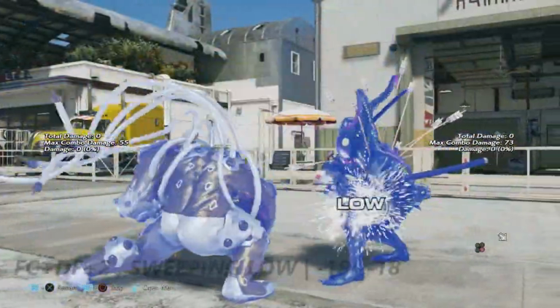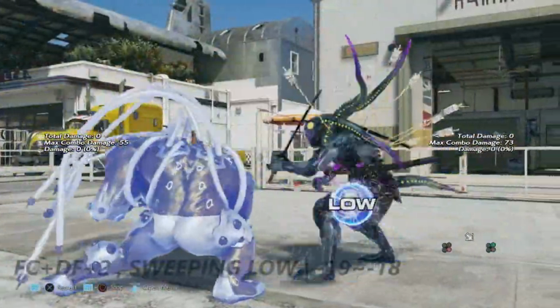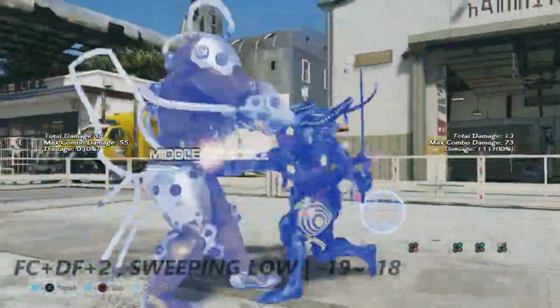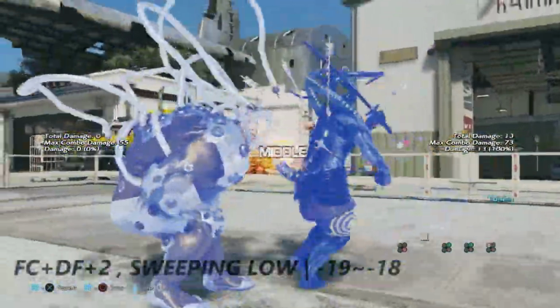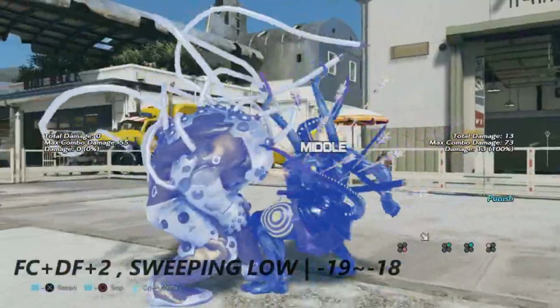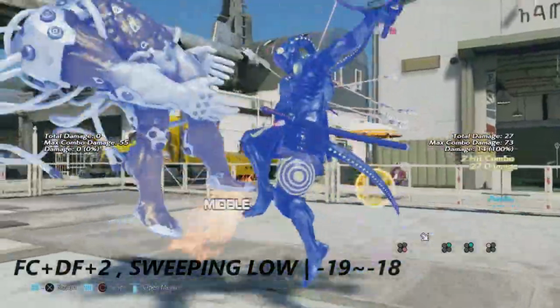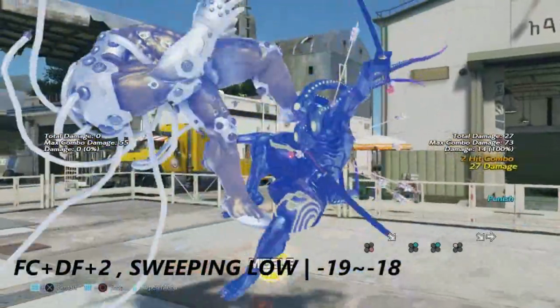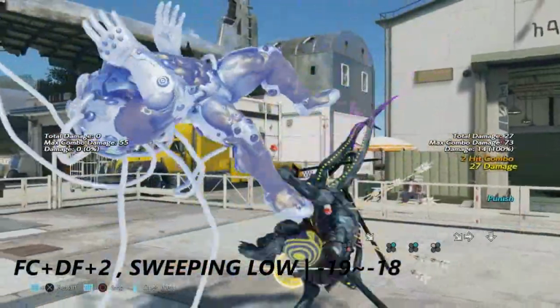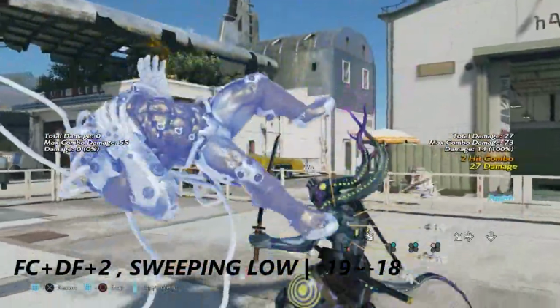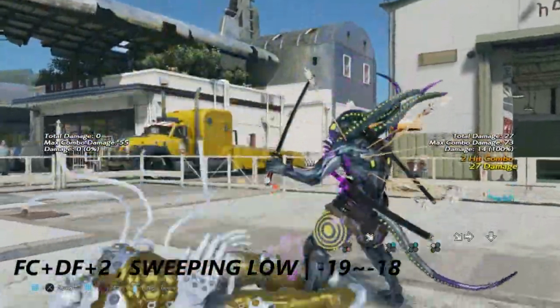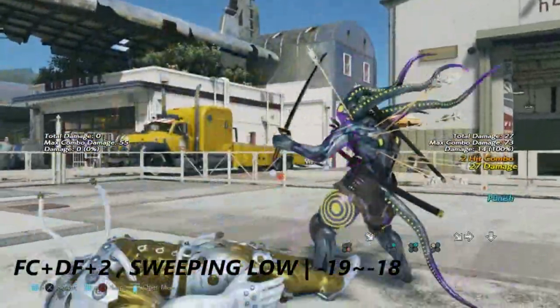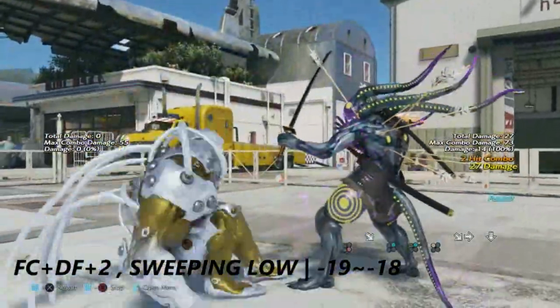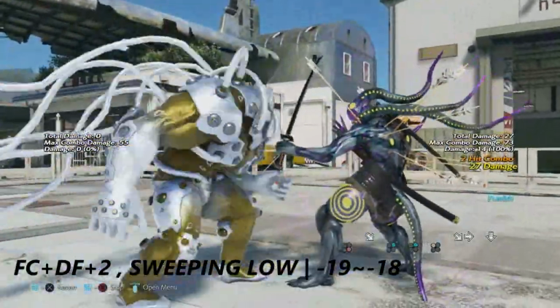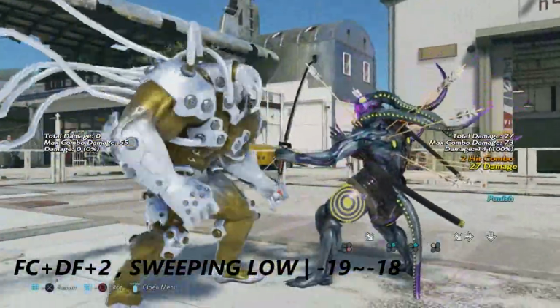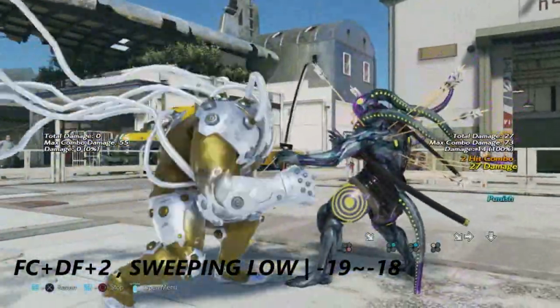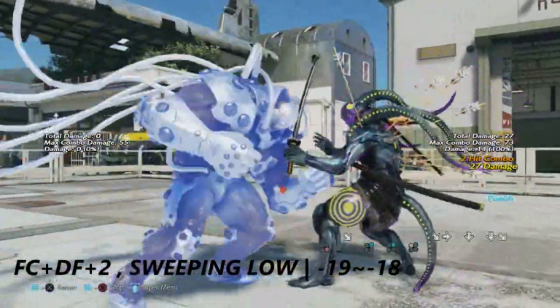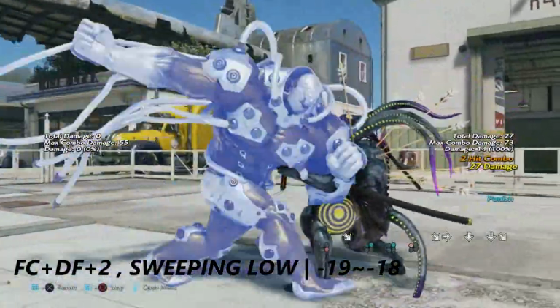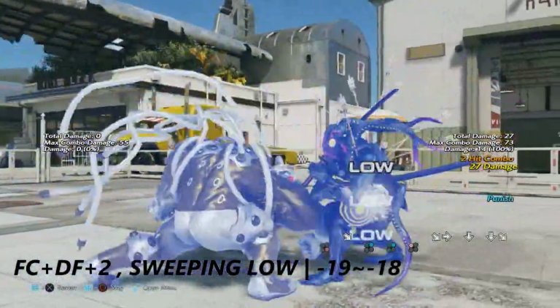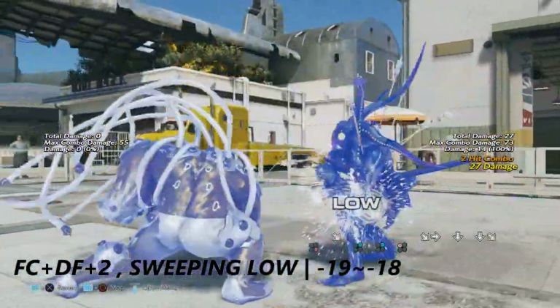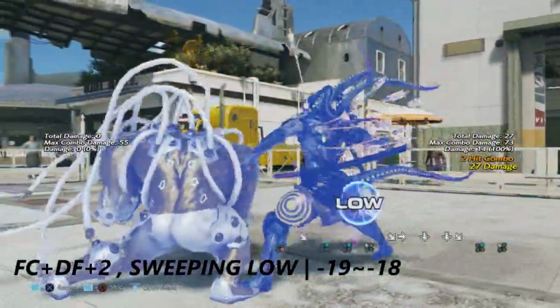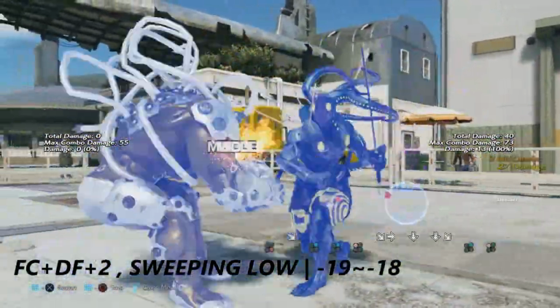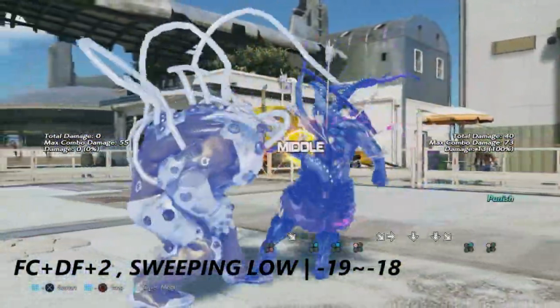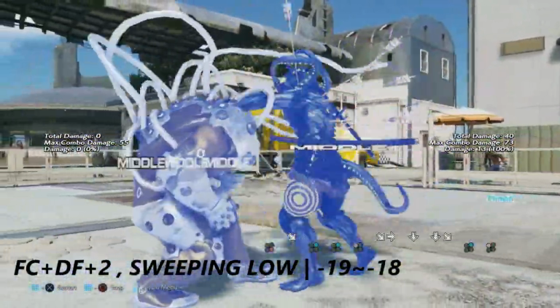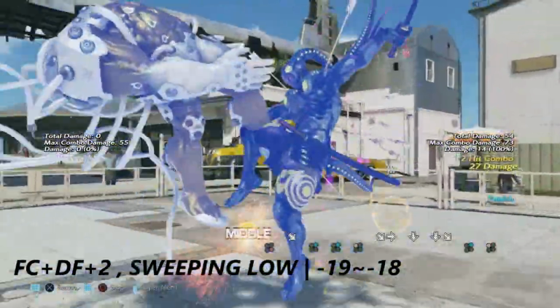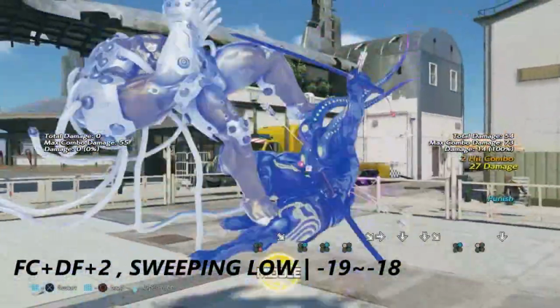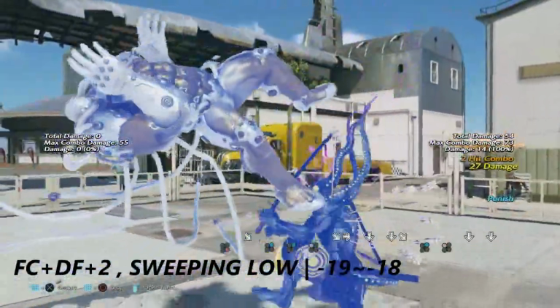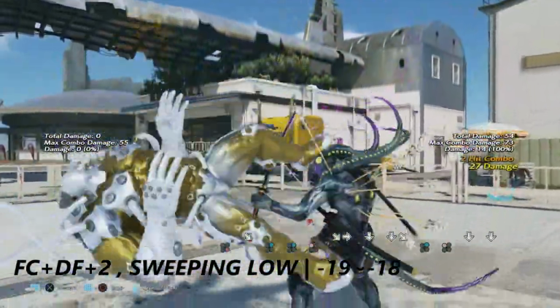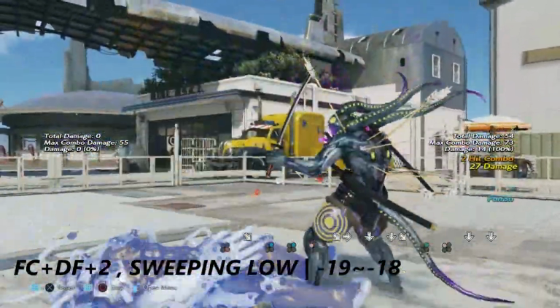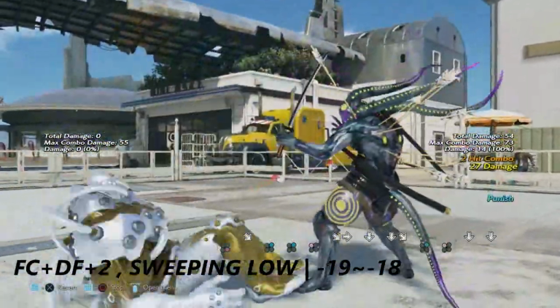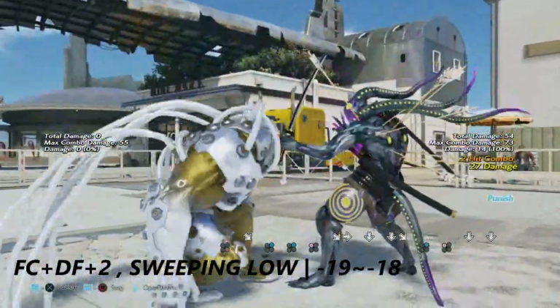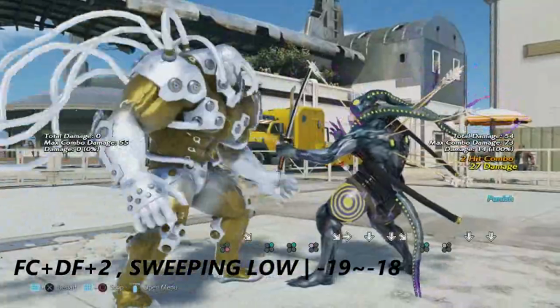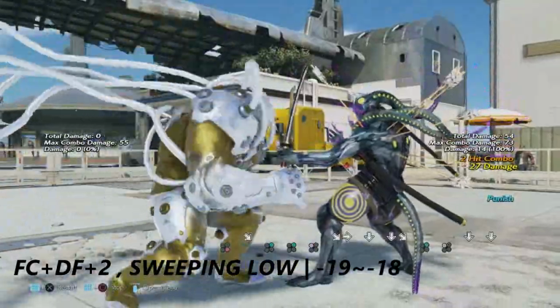Full crouch down forward plus 2 is a sweeping low. It is negative 19 to negative 18 on block.